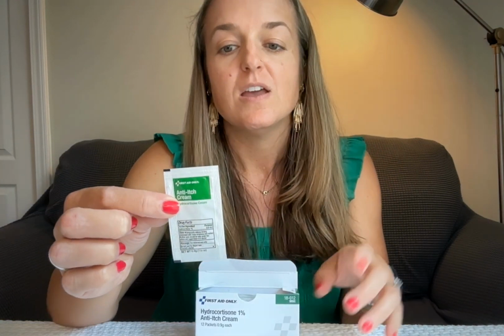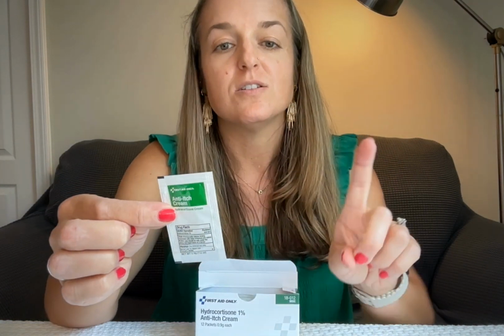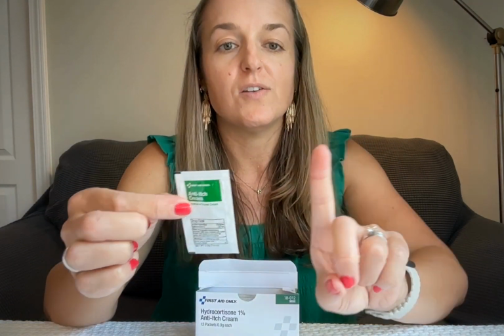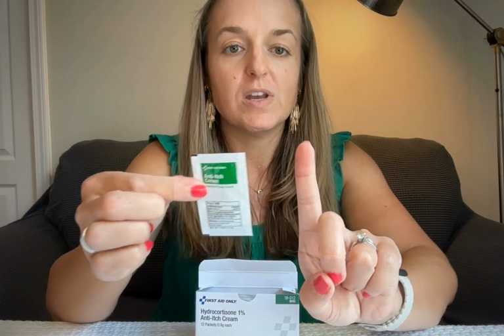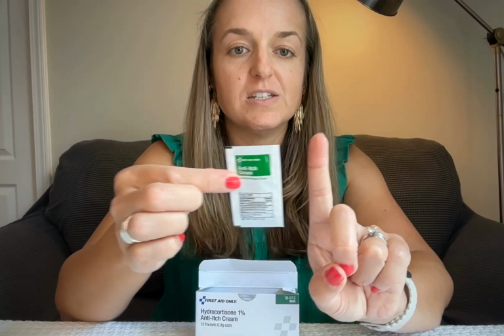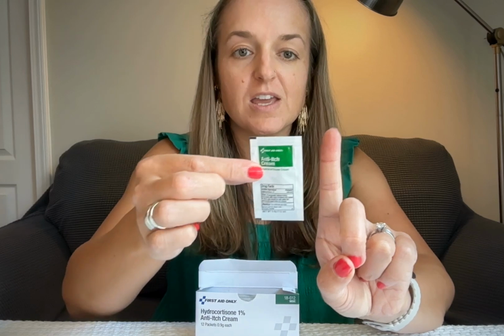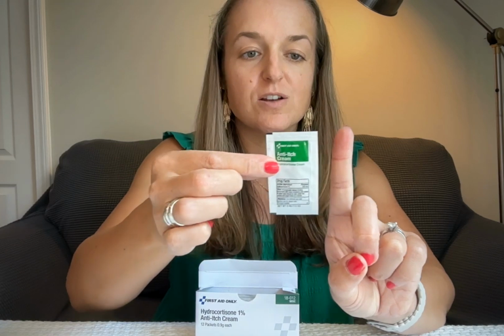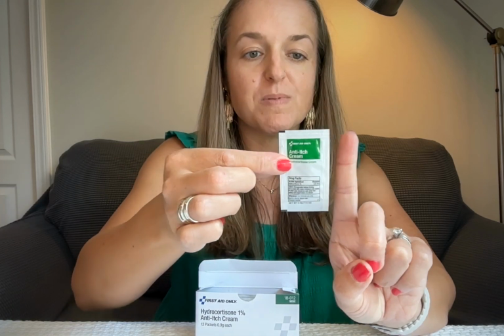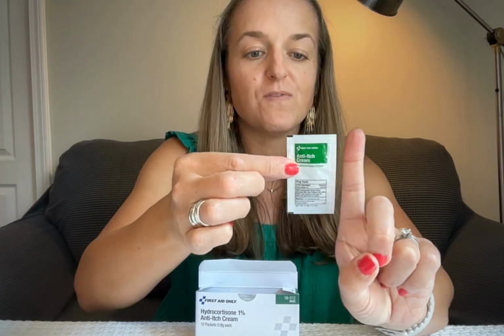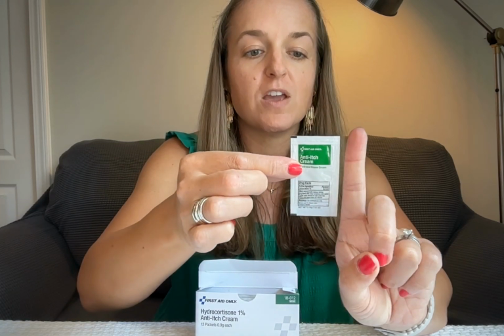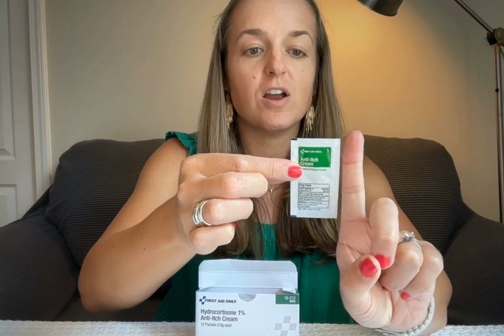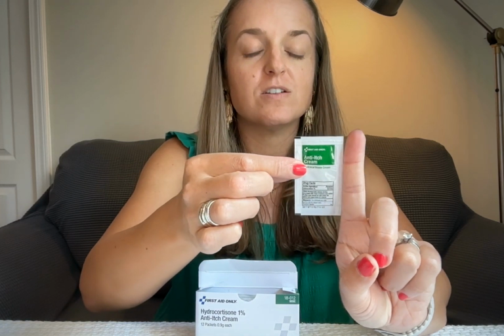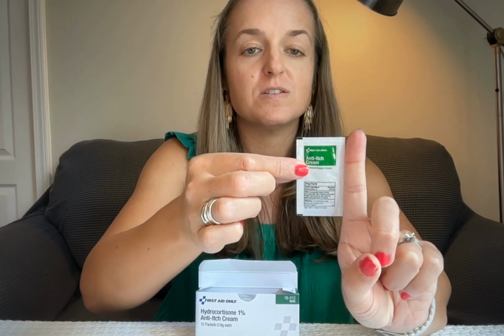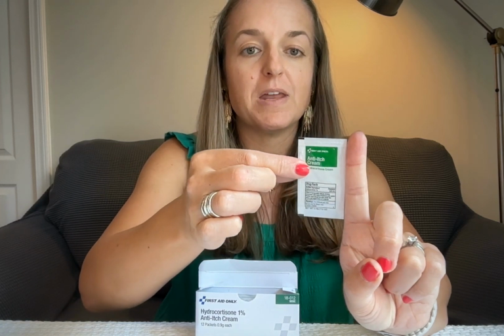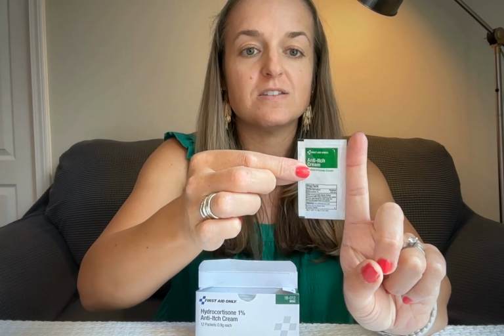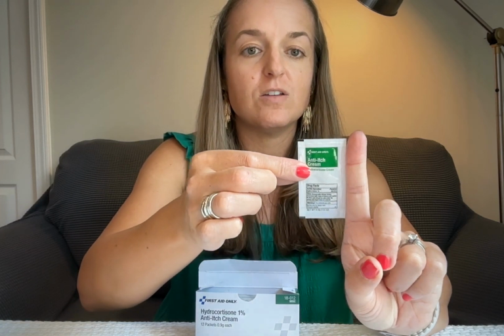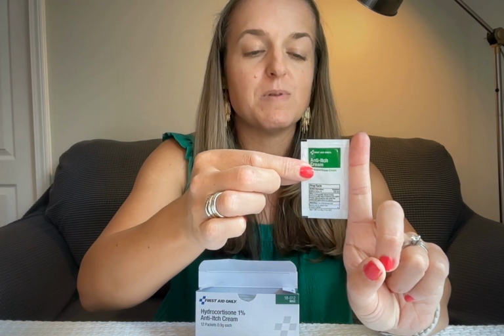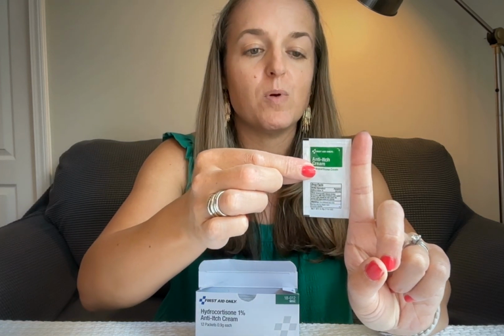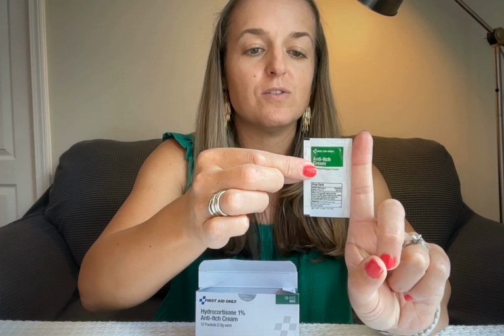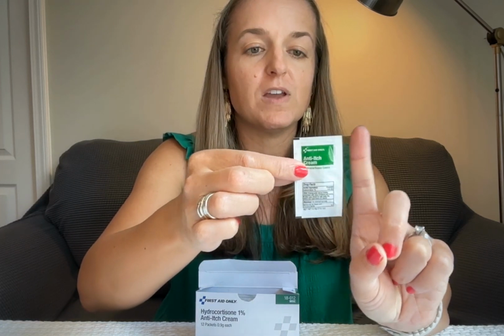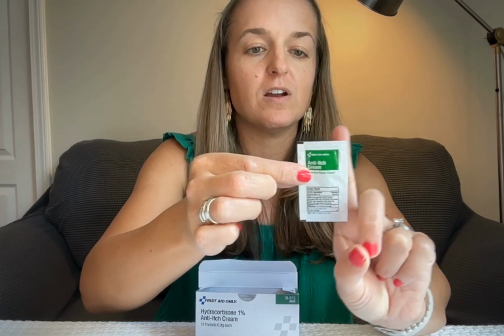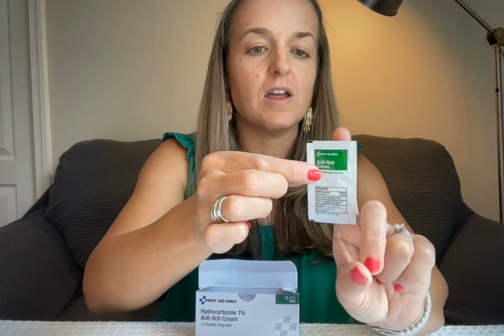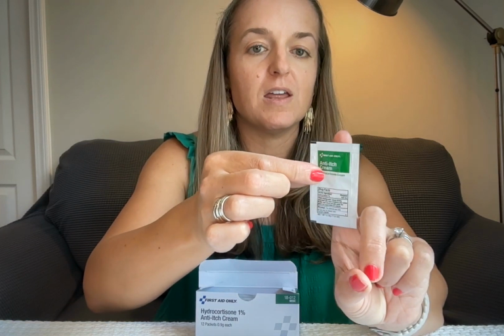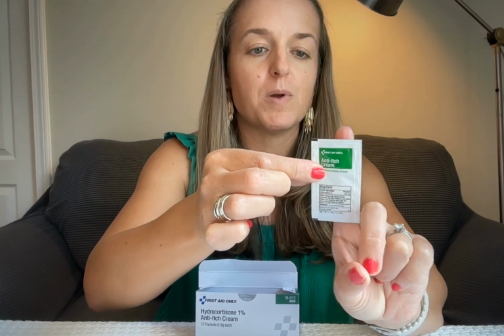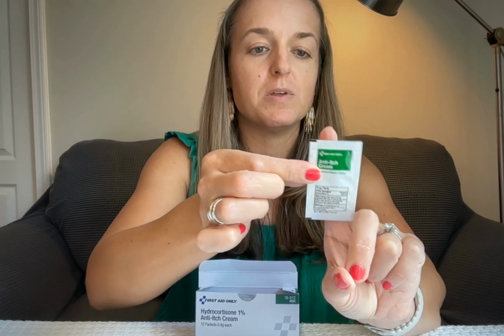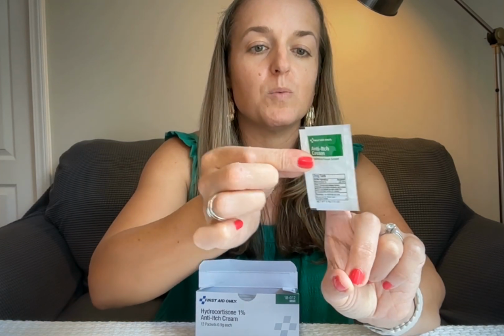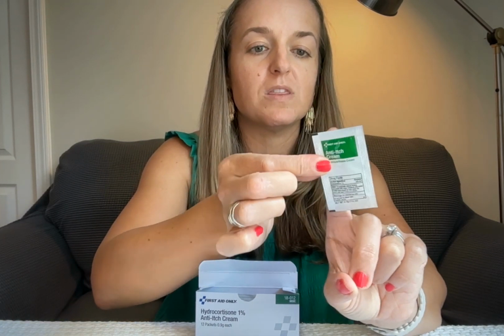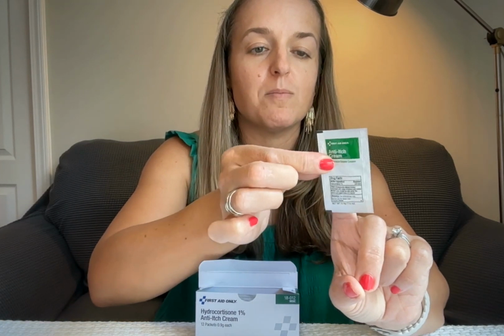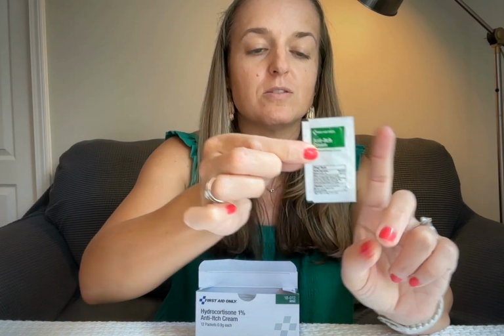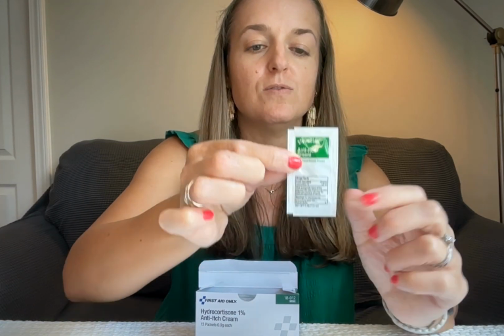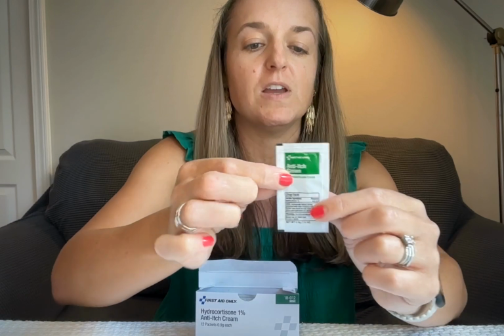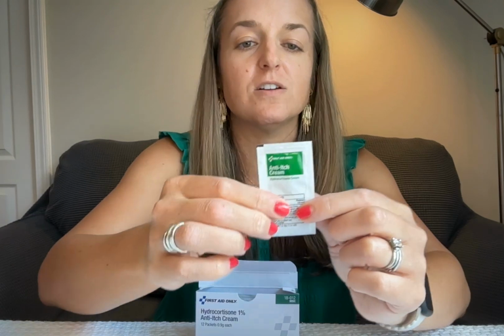To give you an idea of size, here's my finger — each packet is about as tall as my pointer finger and probably the width of about two fingers.